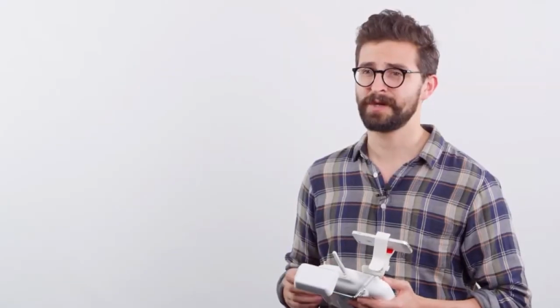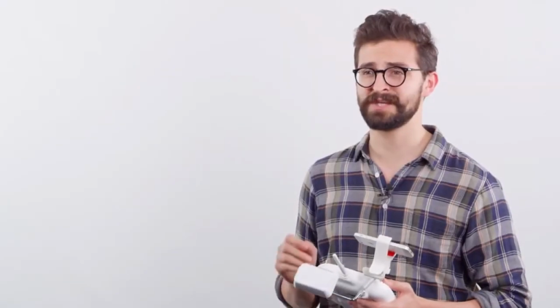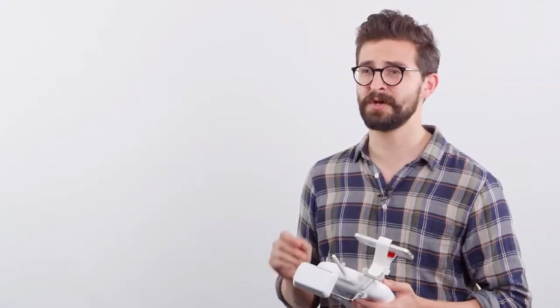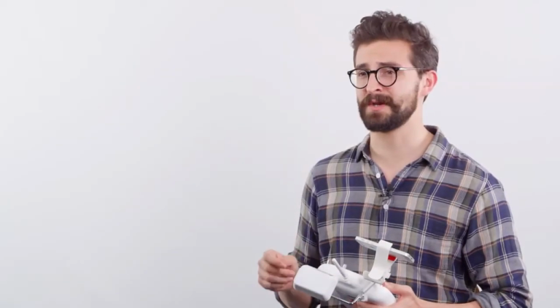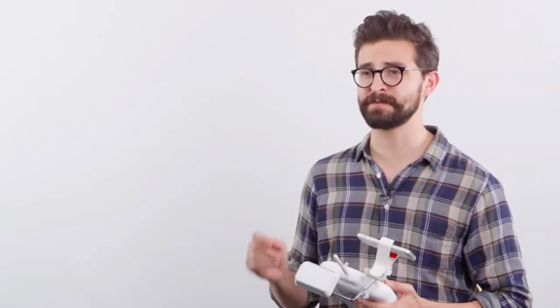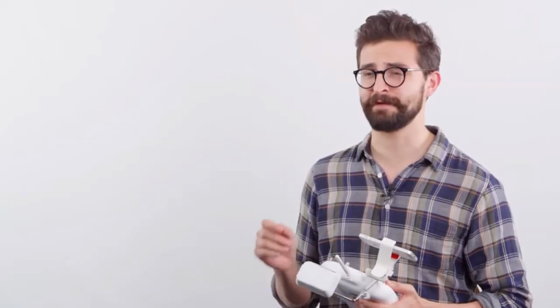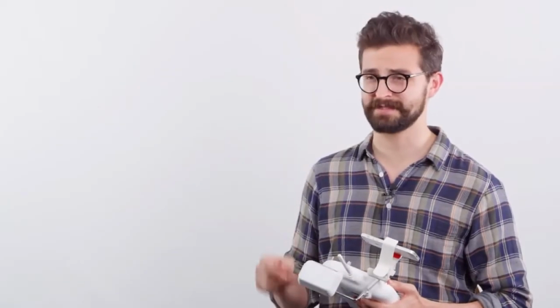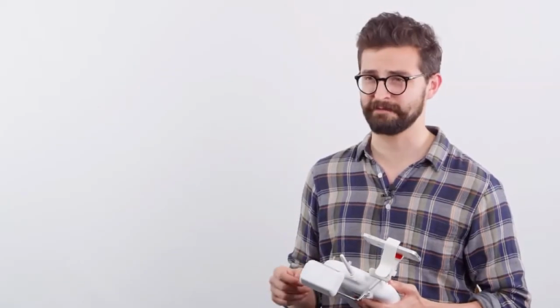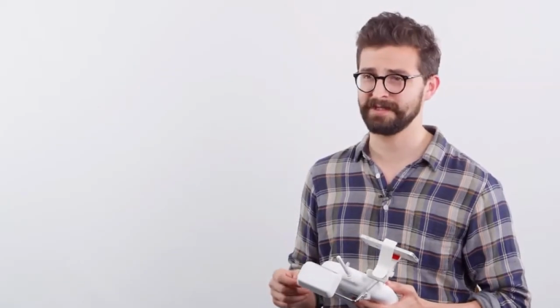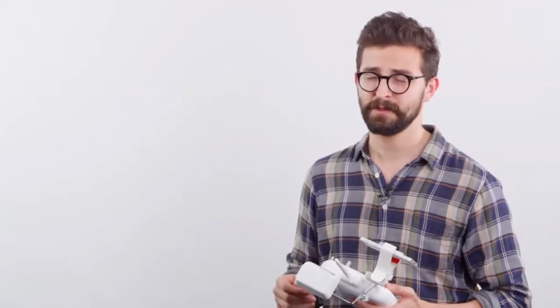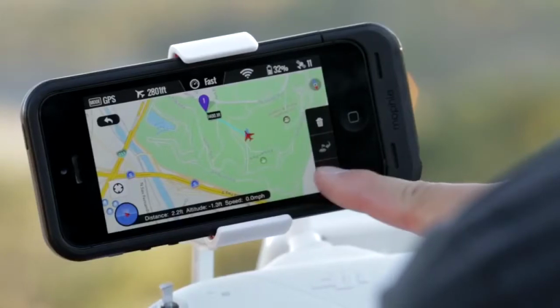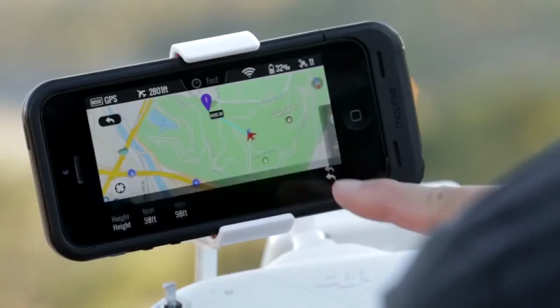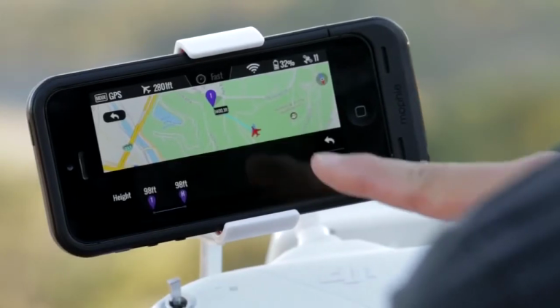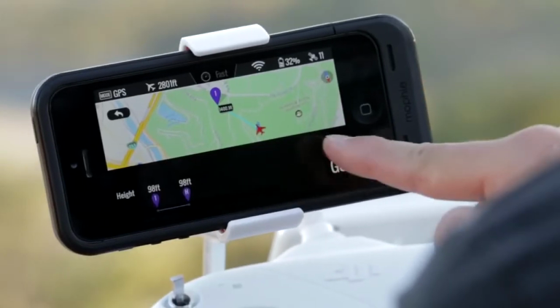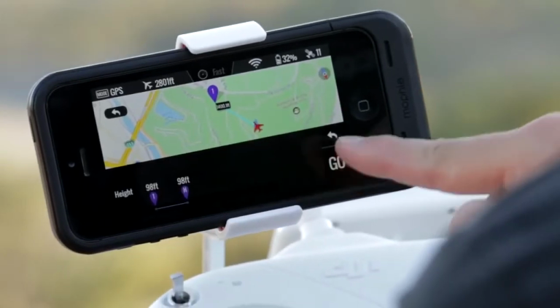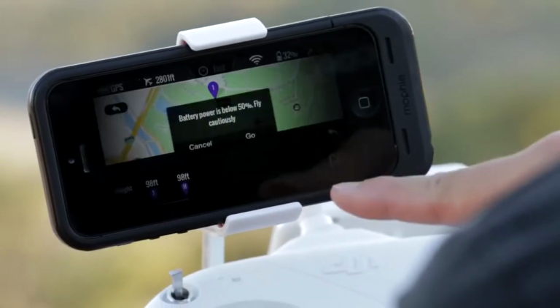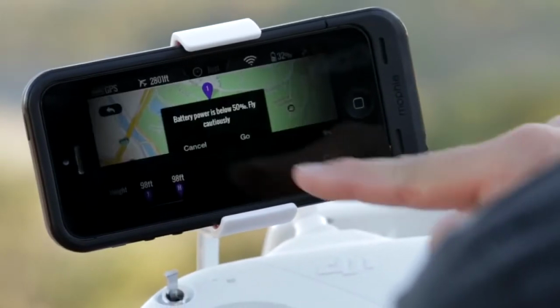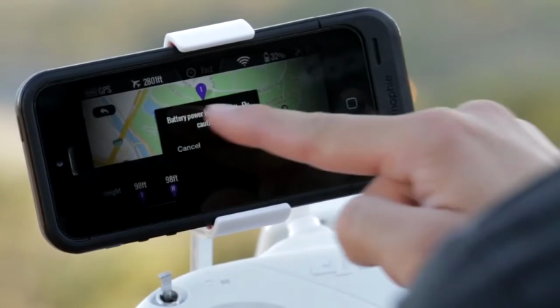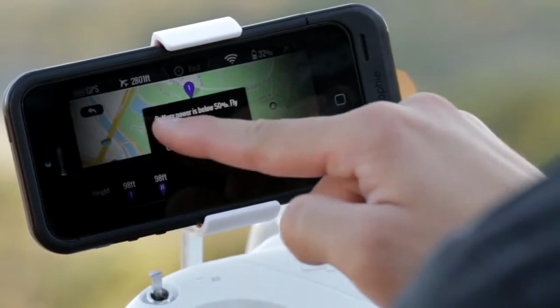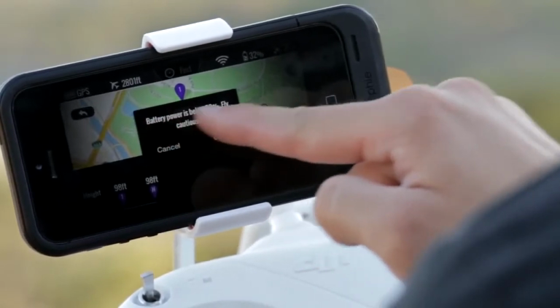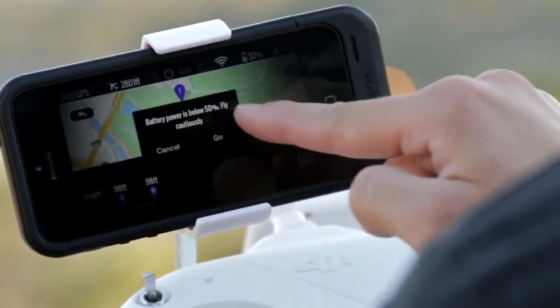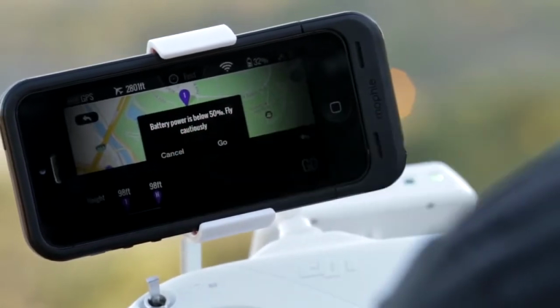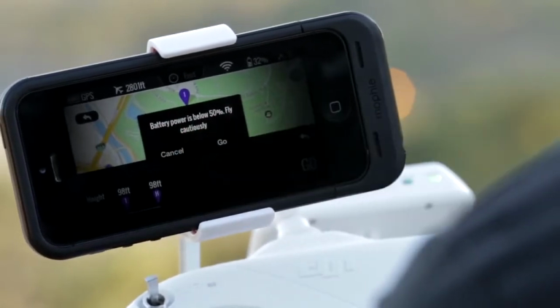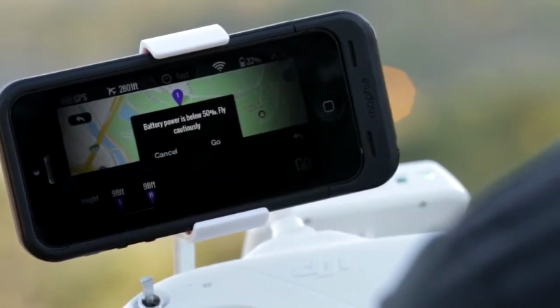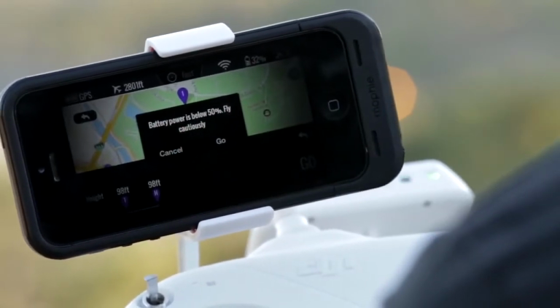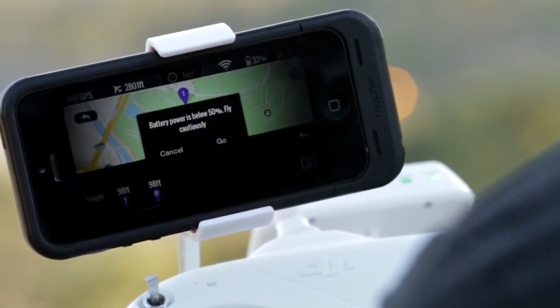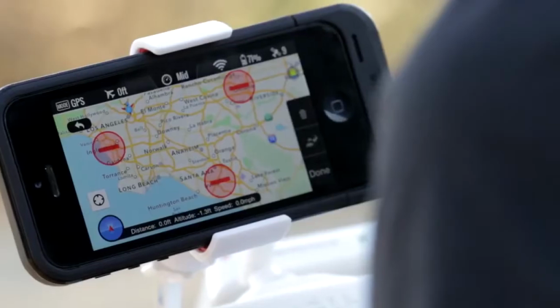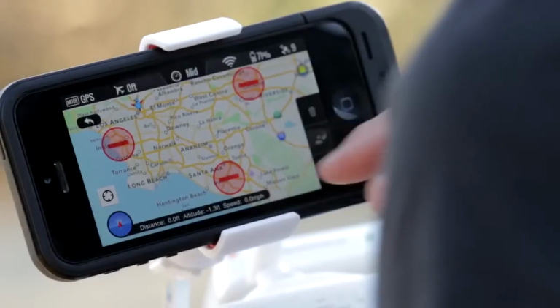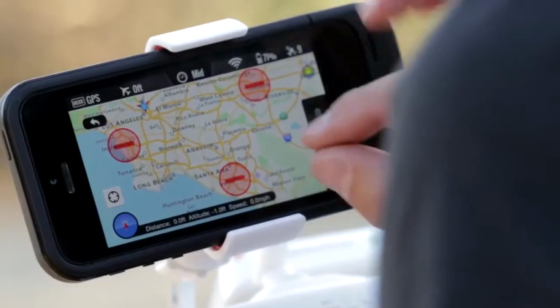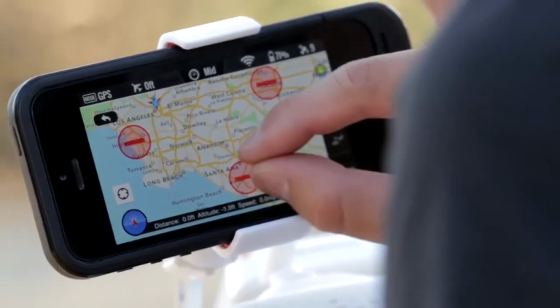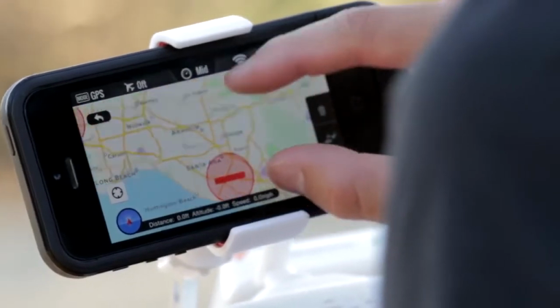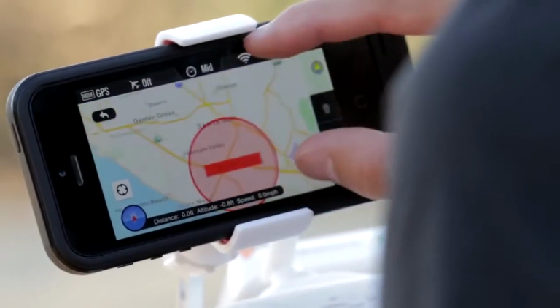Ground Station also helps me fly safely, with waypoints limited only to distances within battery range and 8km away from airports.